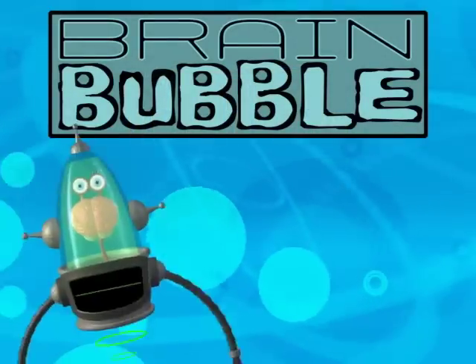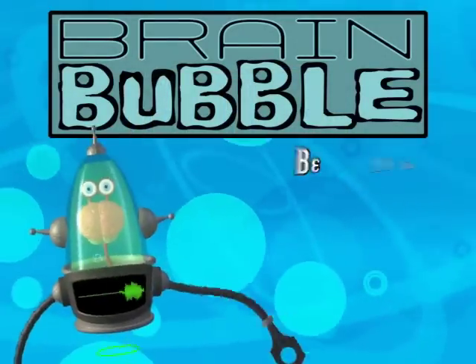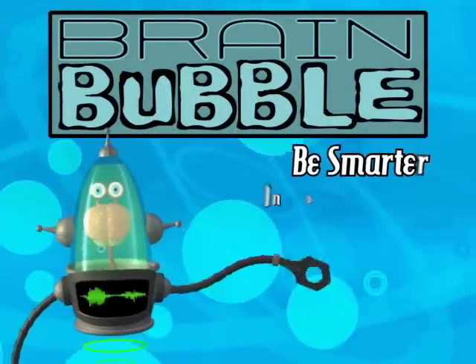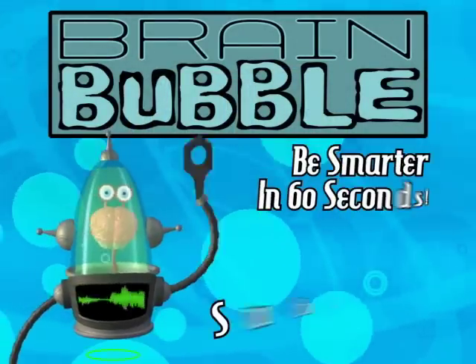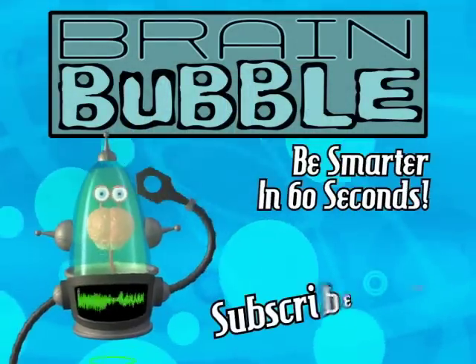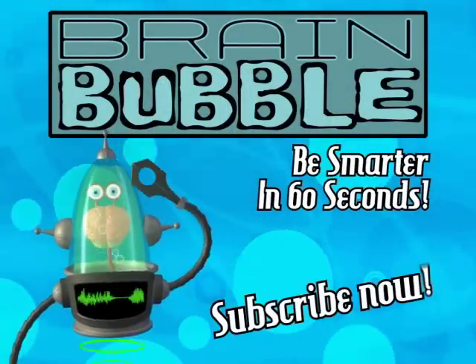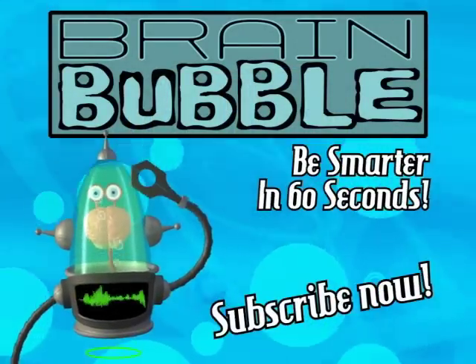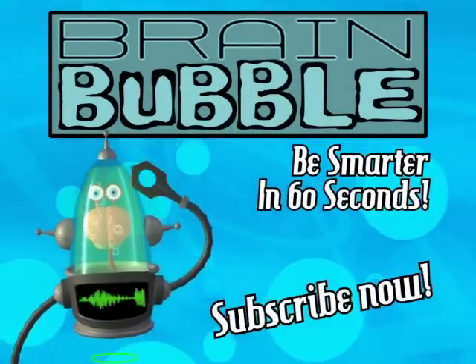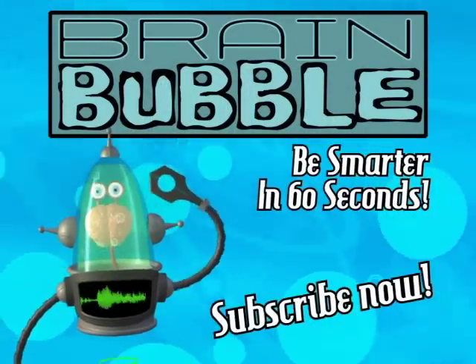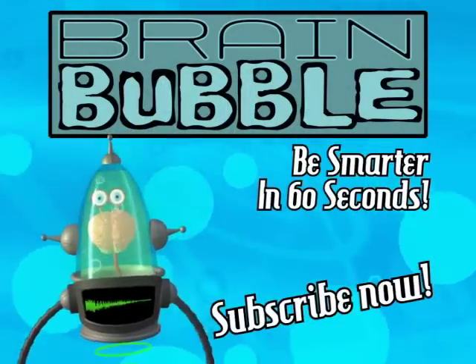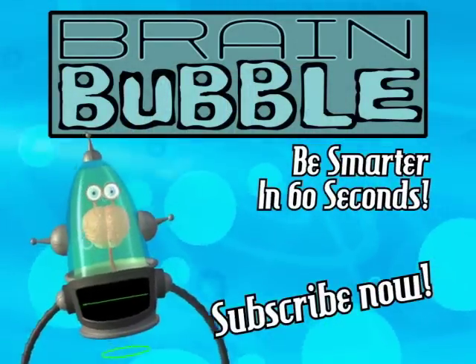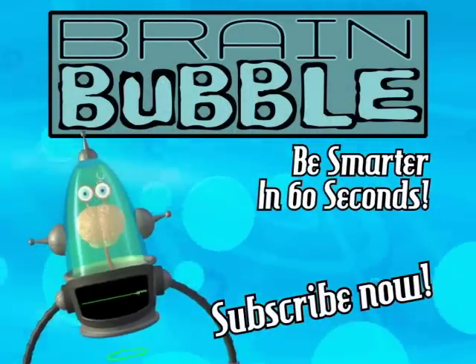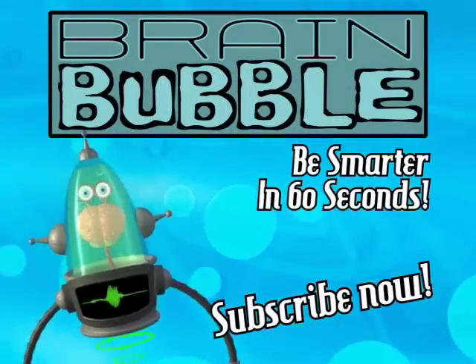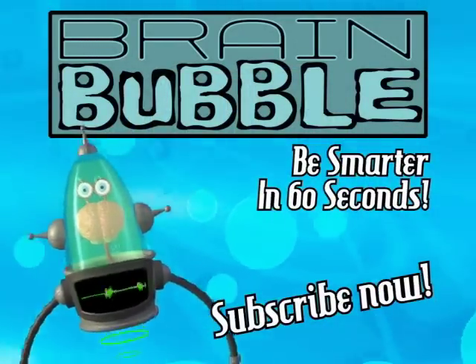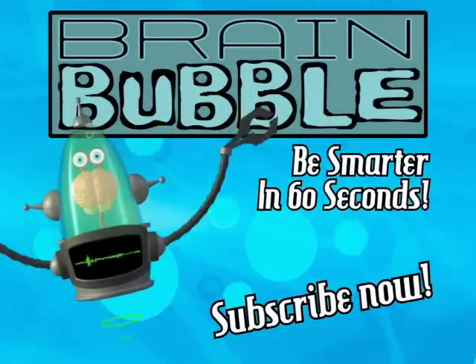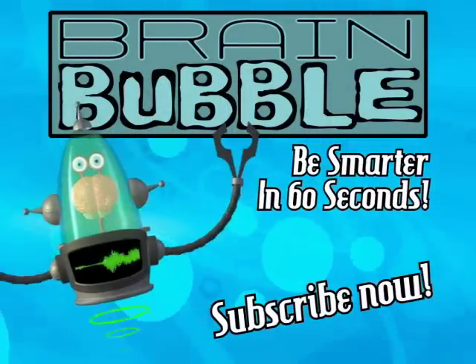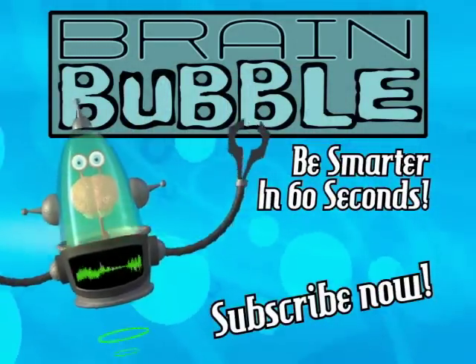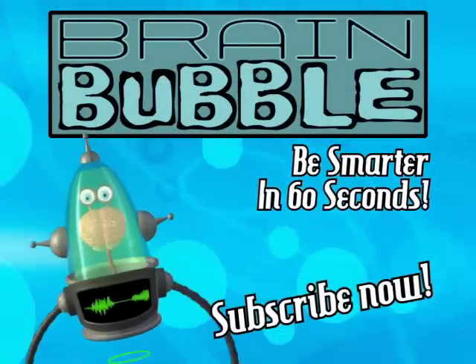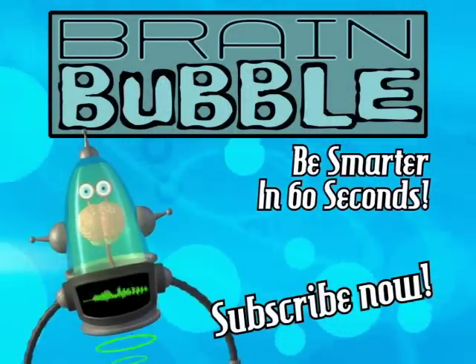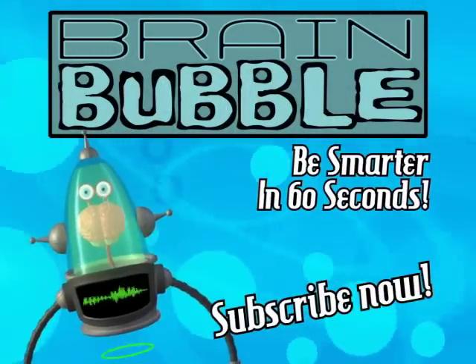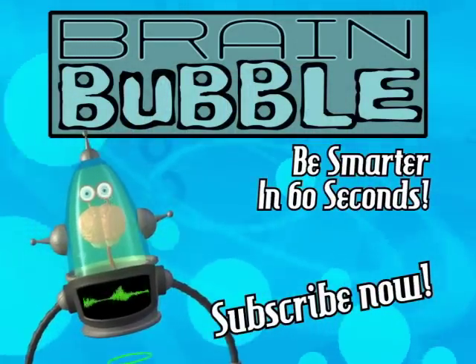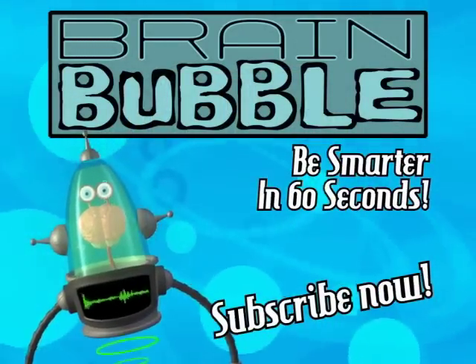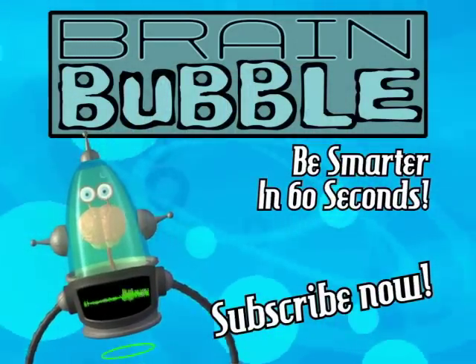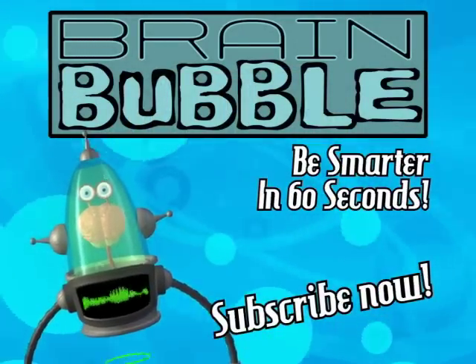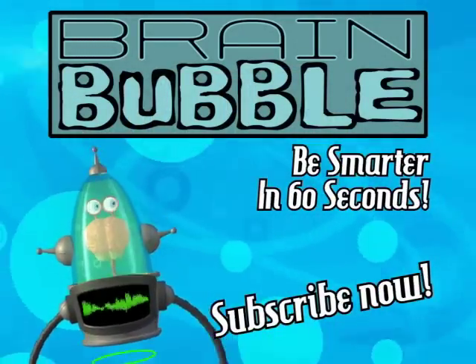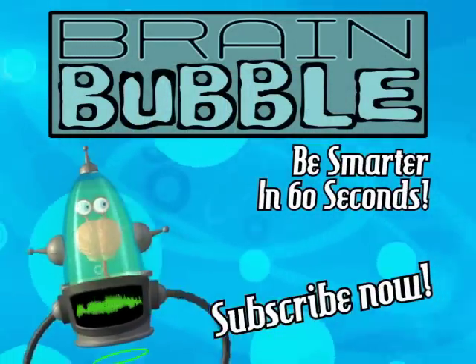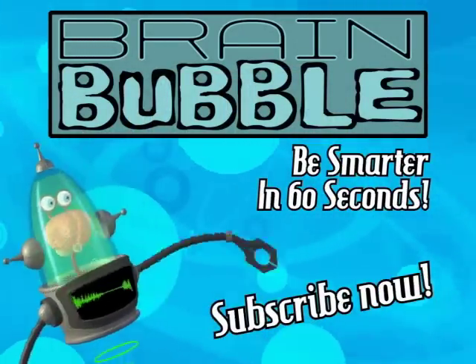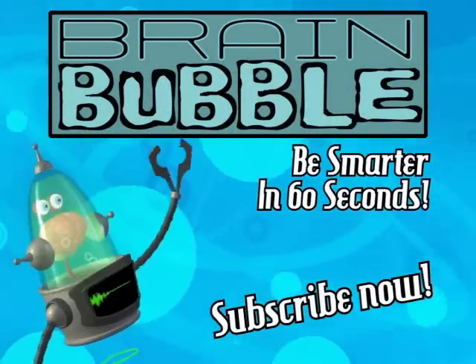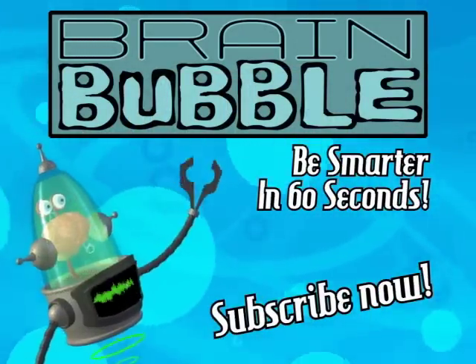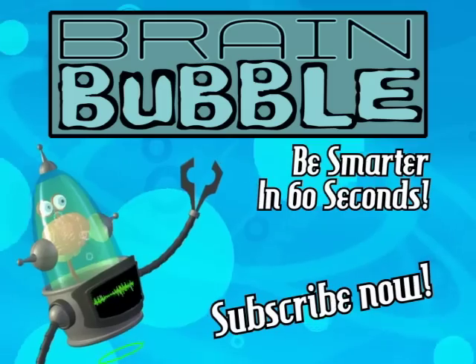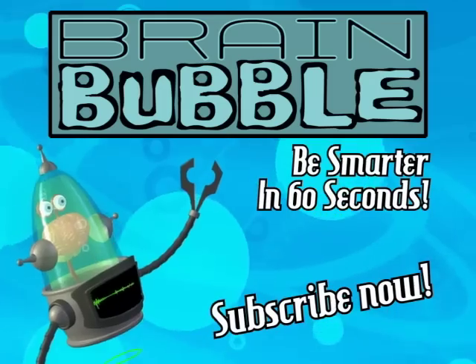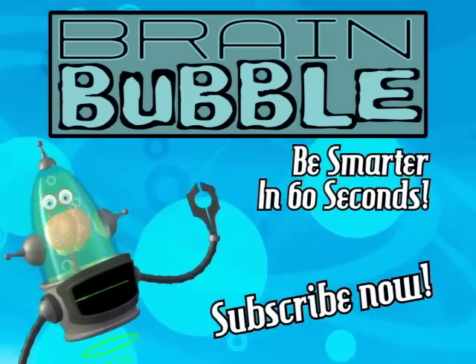Get smarter every day. Click the subscribe button and don't miss a single new minute of Flame Bubble.